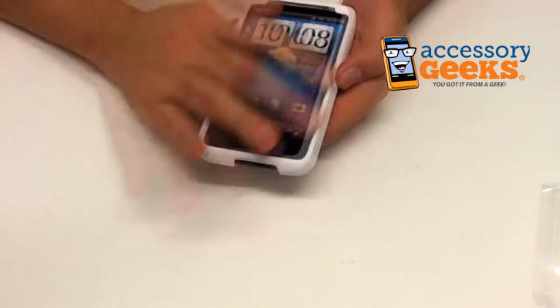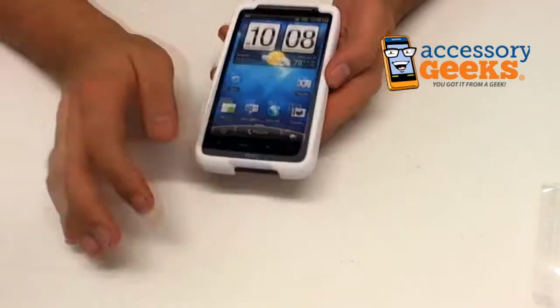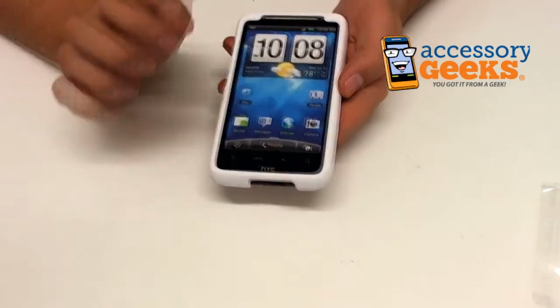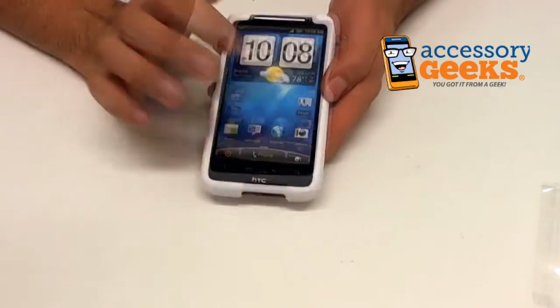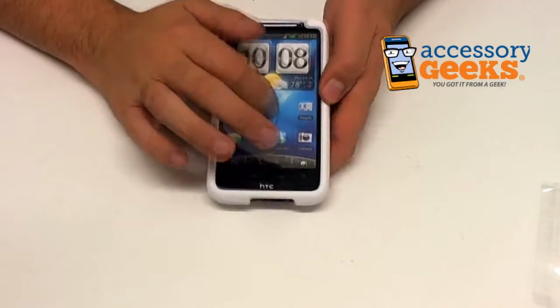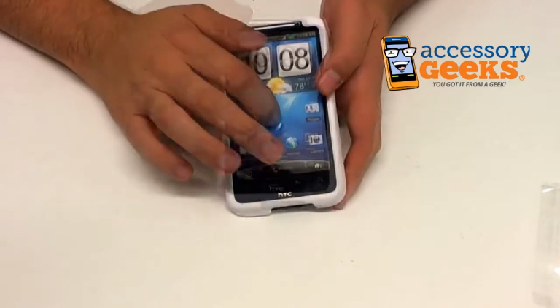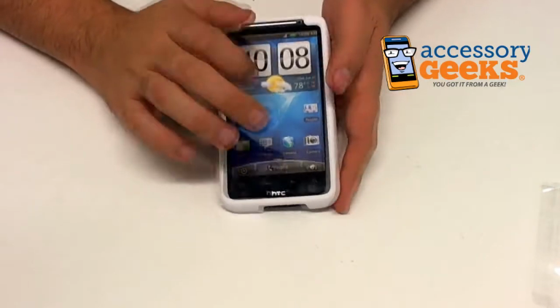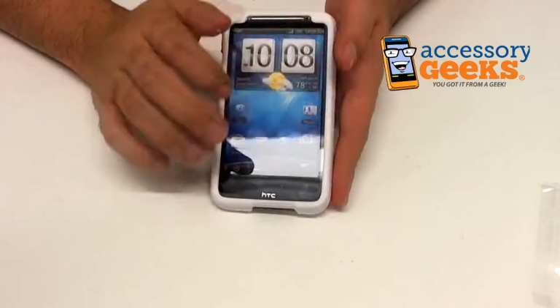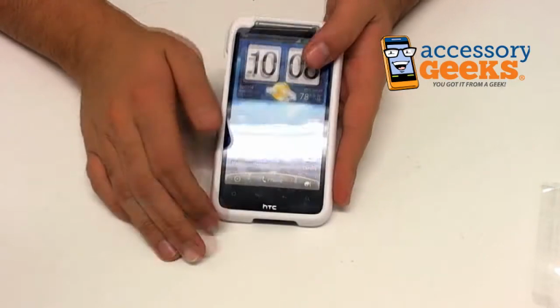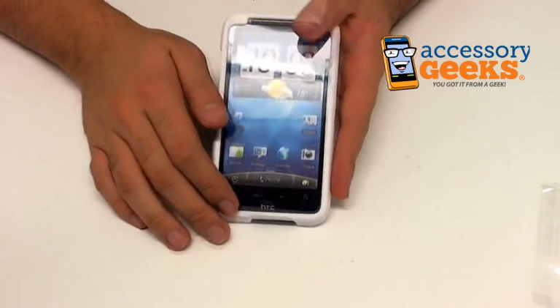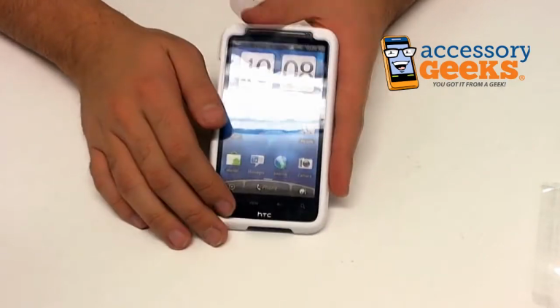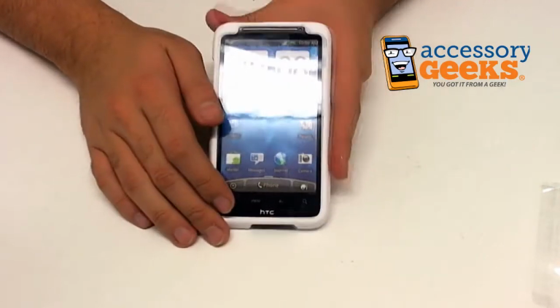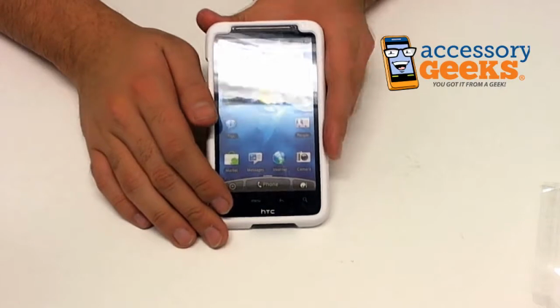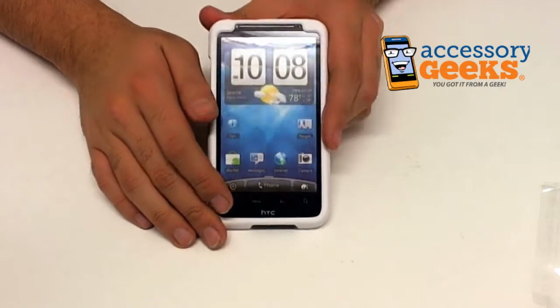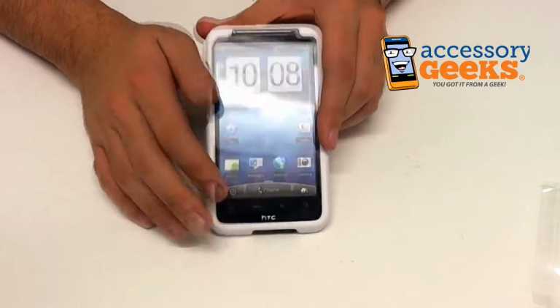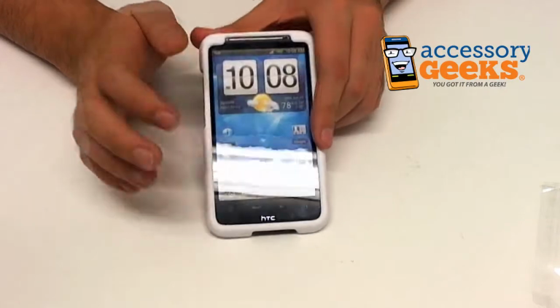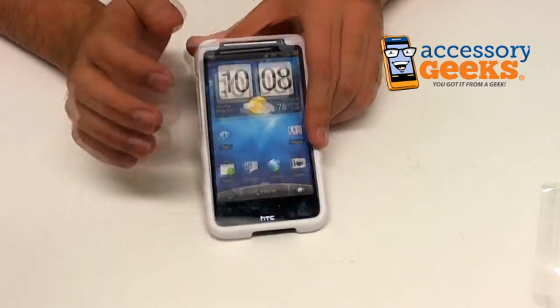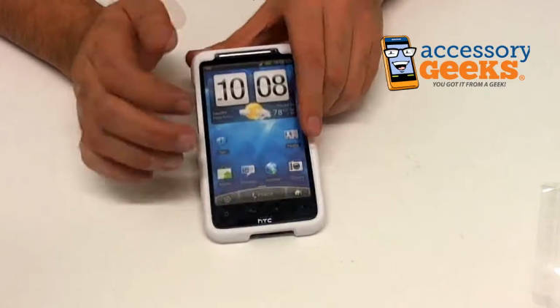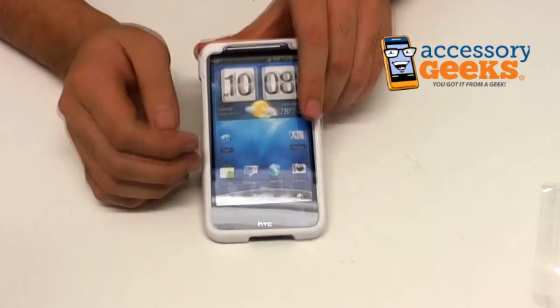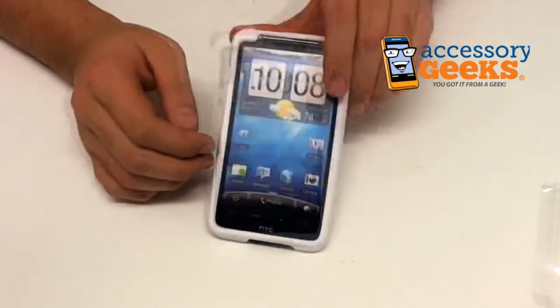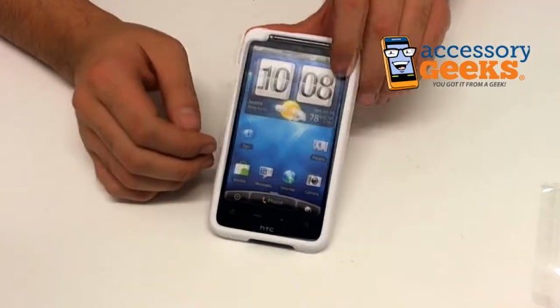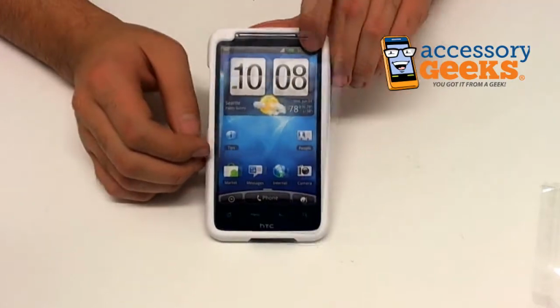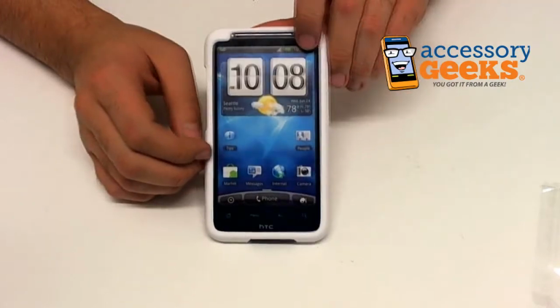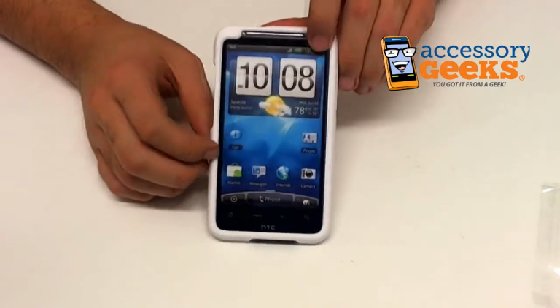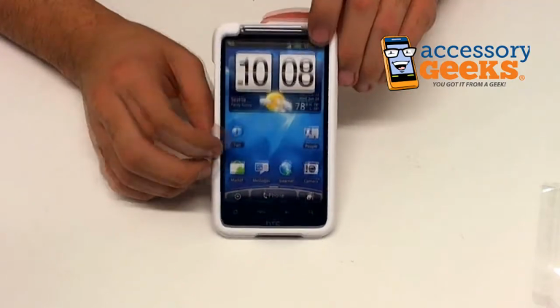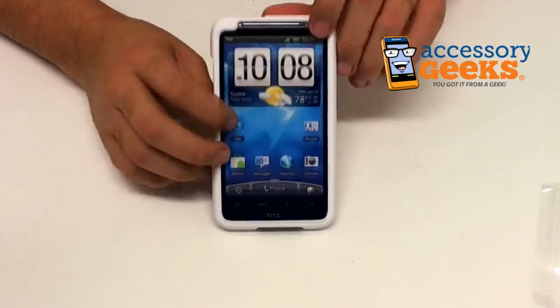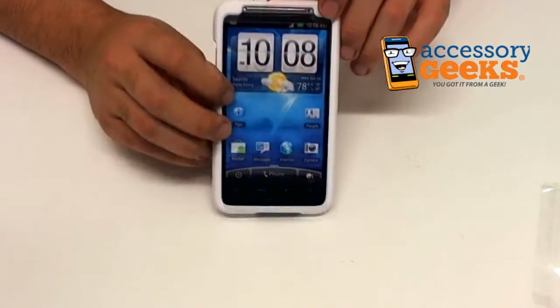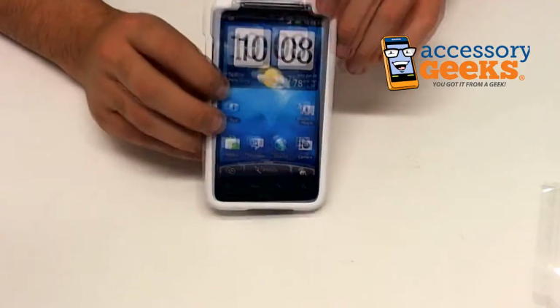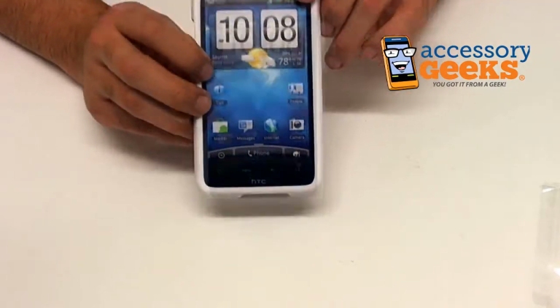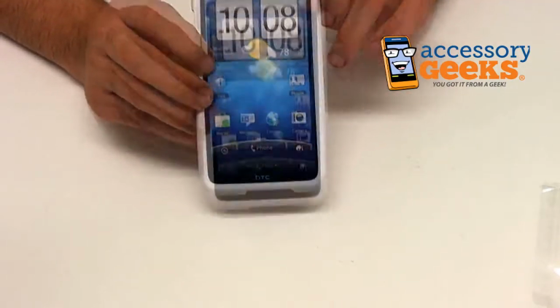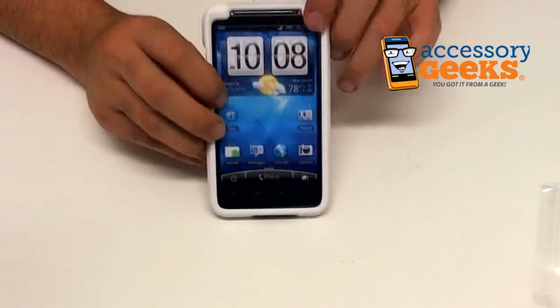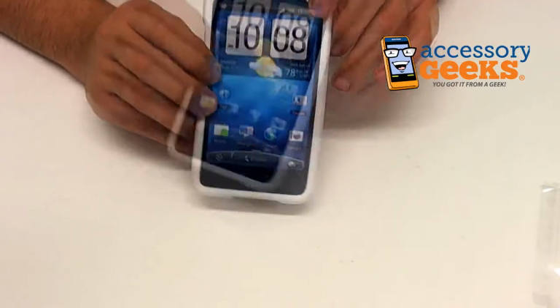The screen itself does not come with a screen protector, so if you want to protect the screen, you're going to have to get that extra.